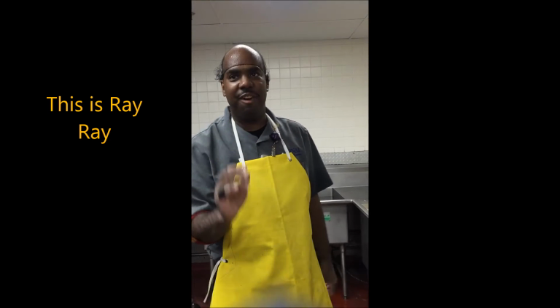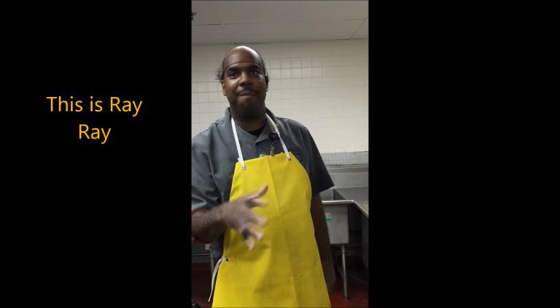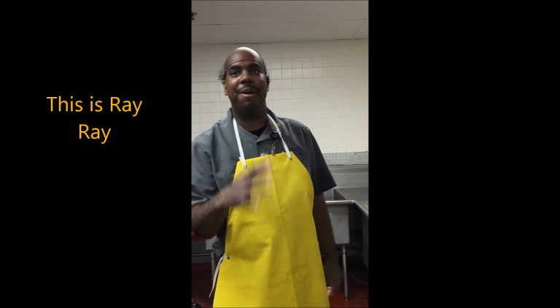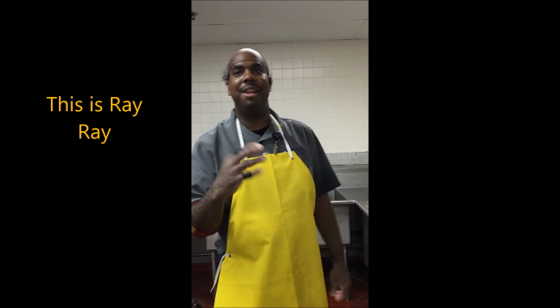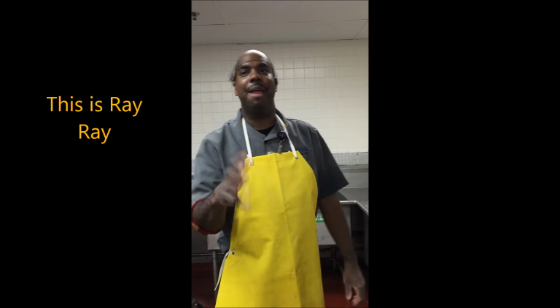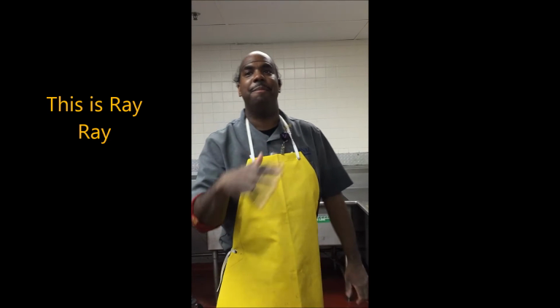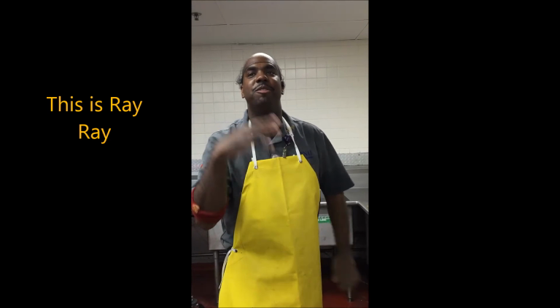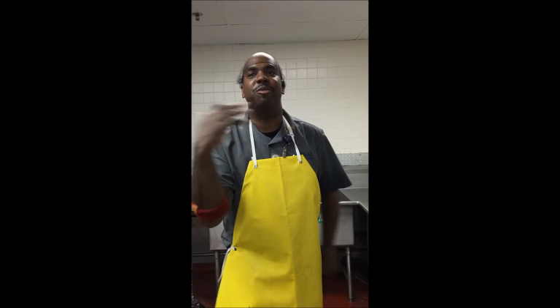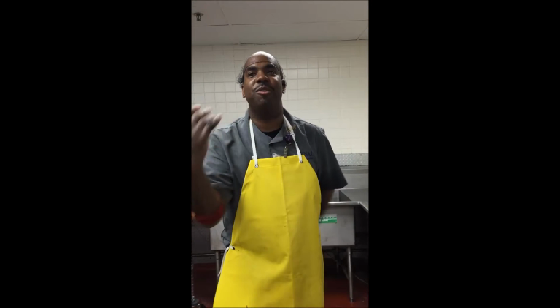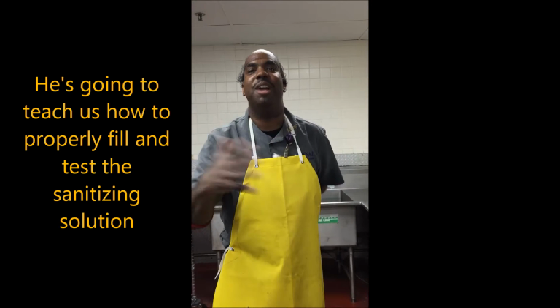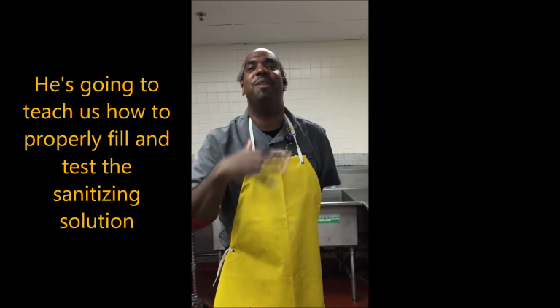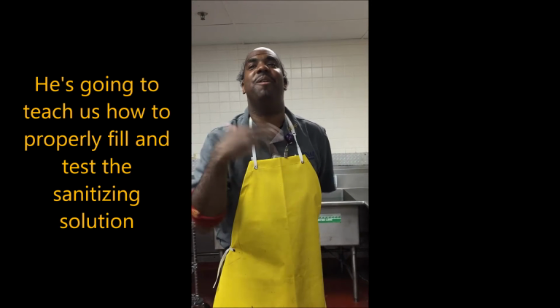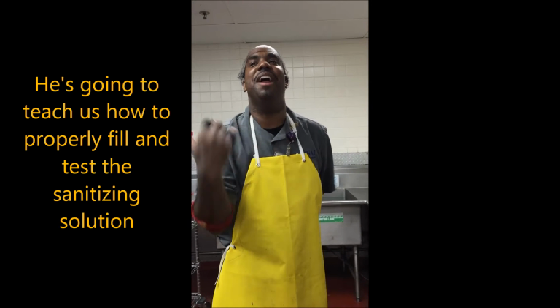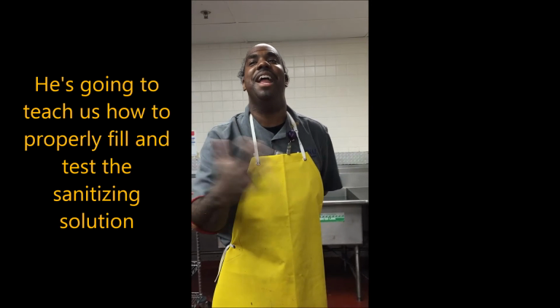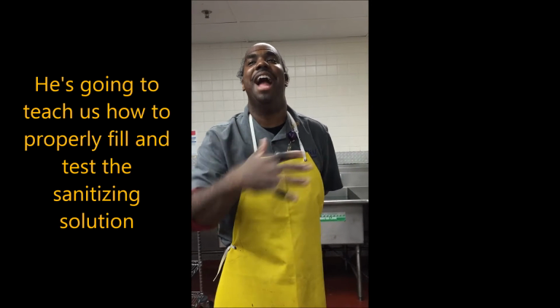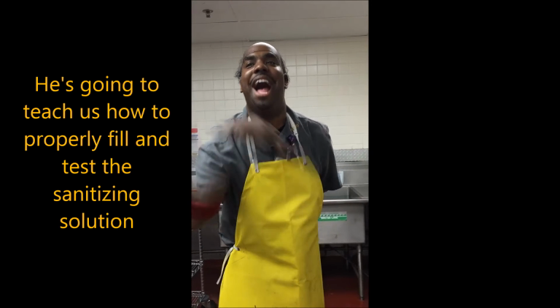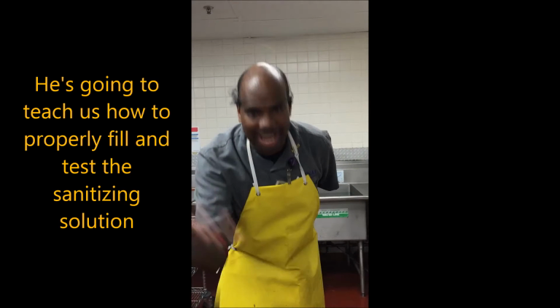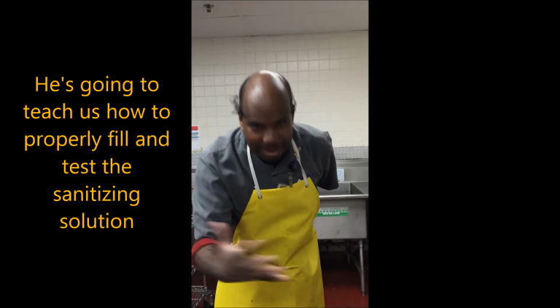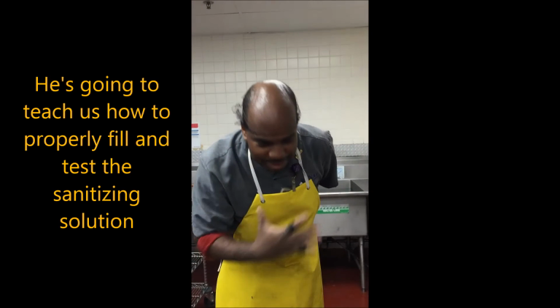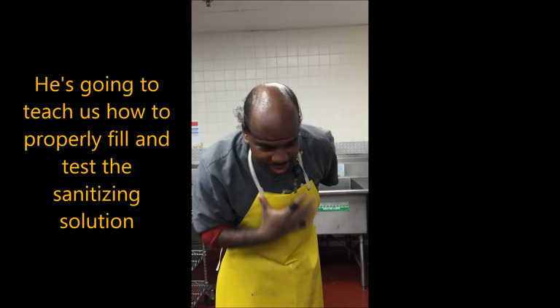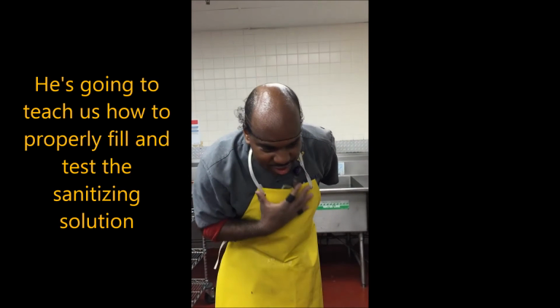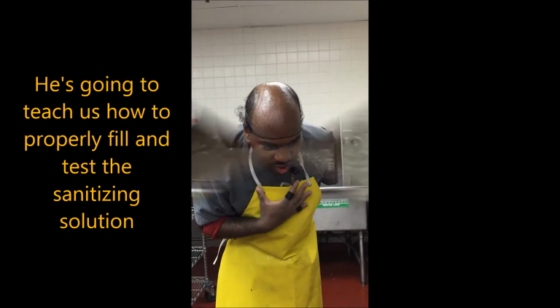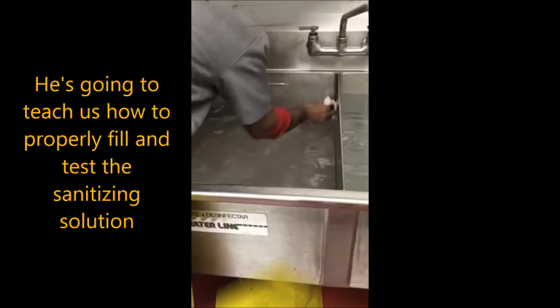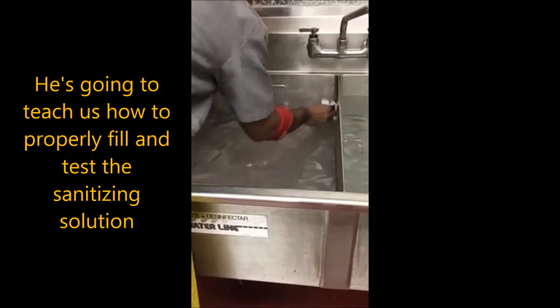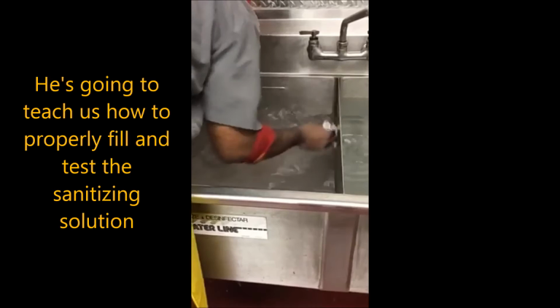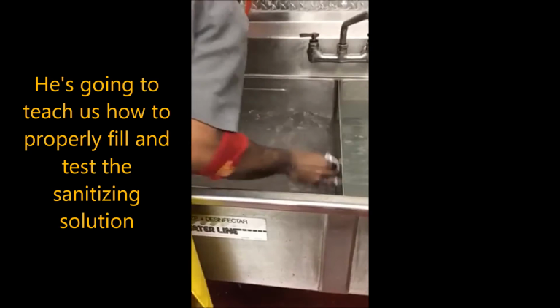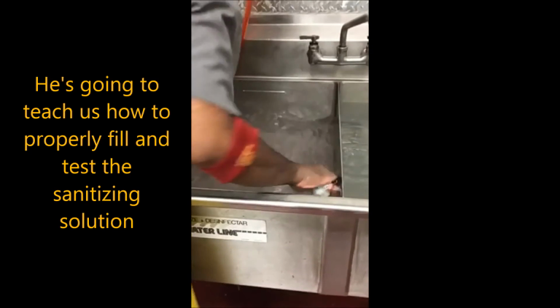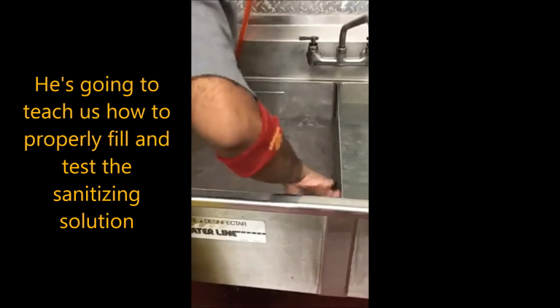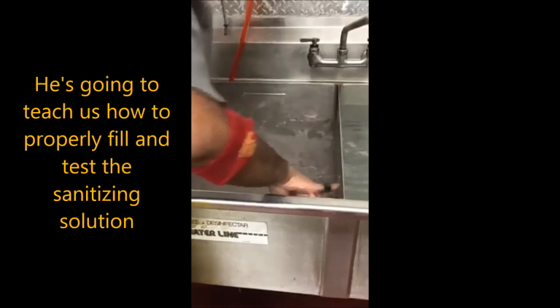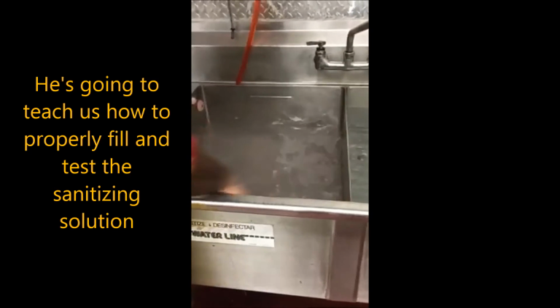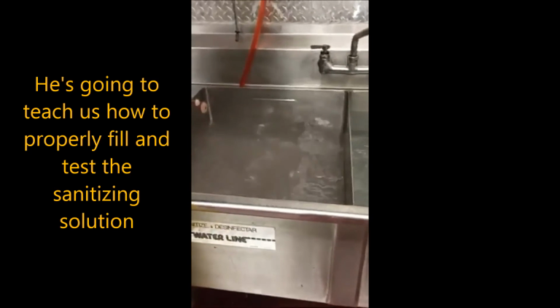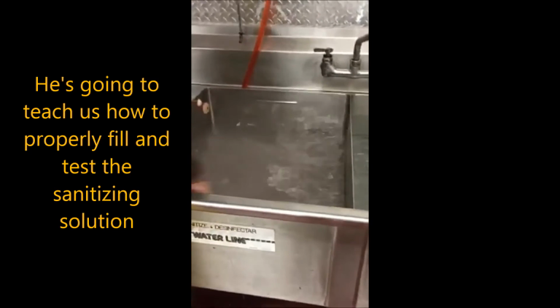This is RayRay. He's going to teach us how to properly fill and test the sanitizing solution.